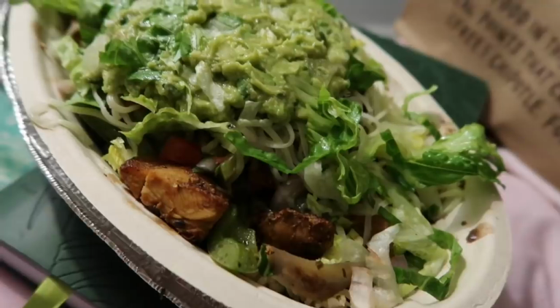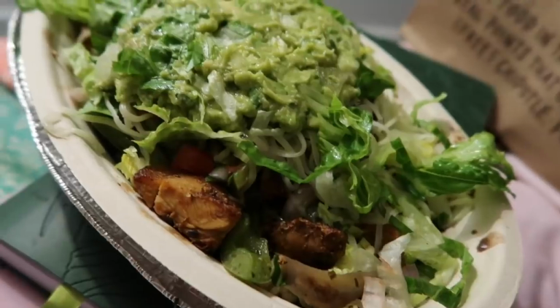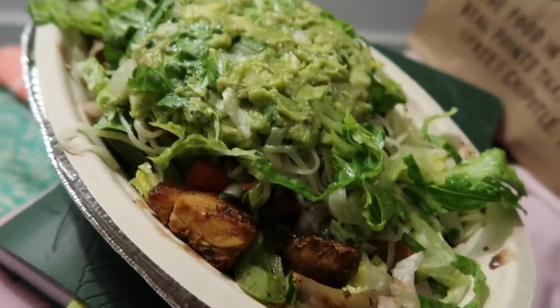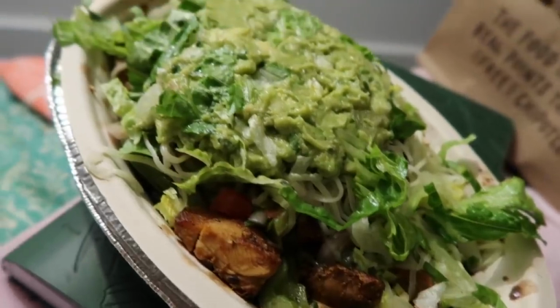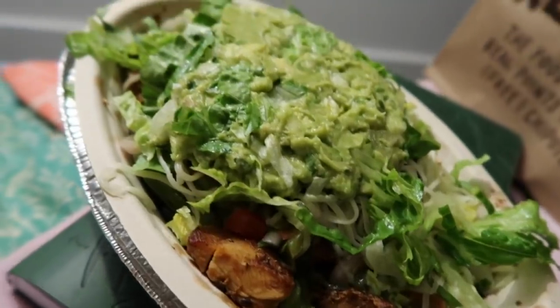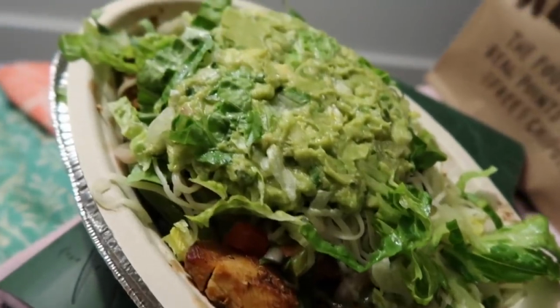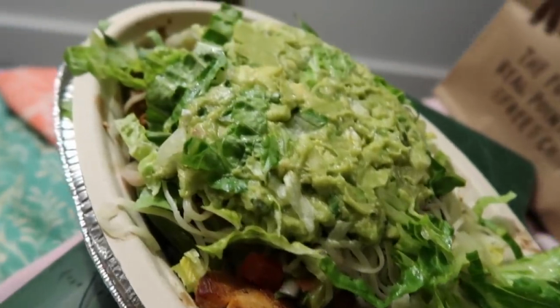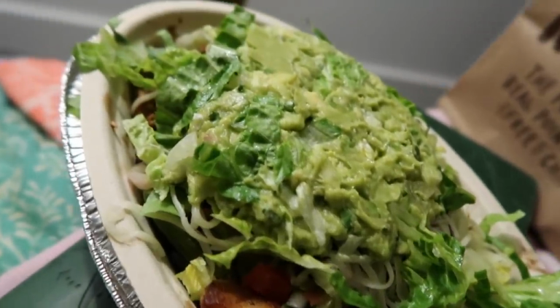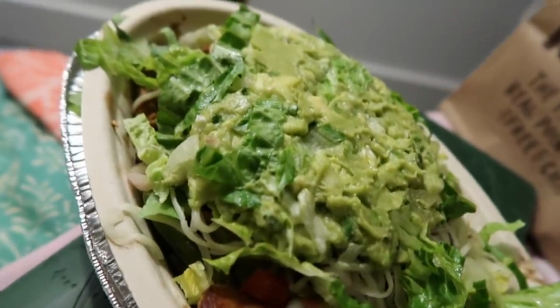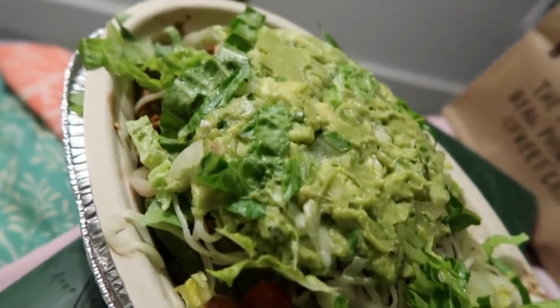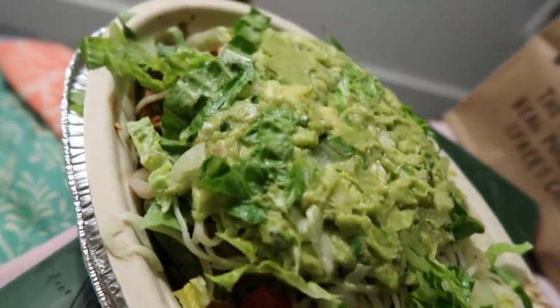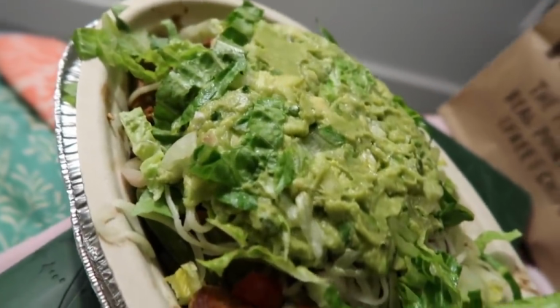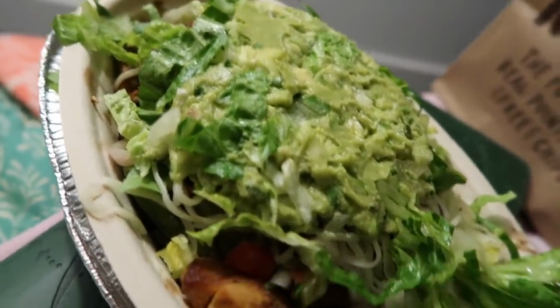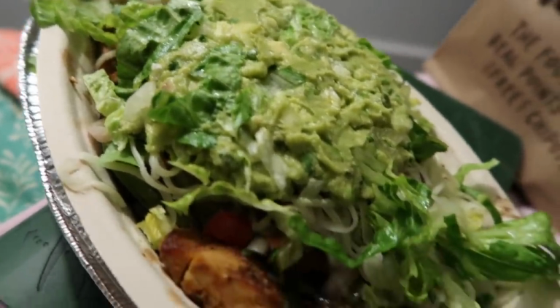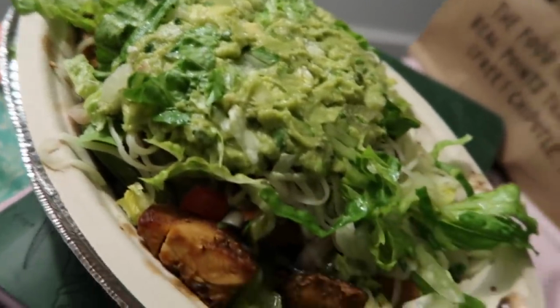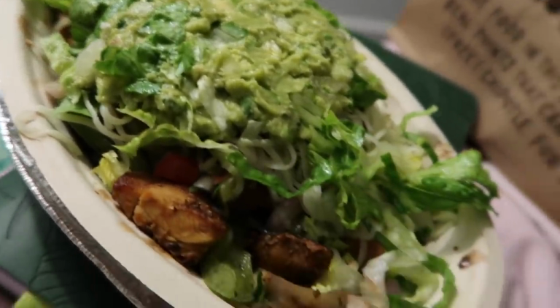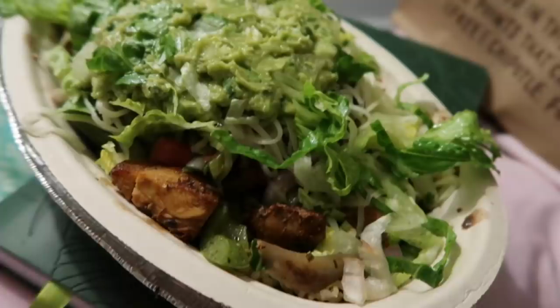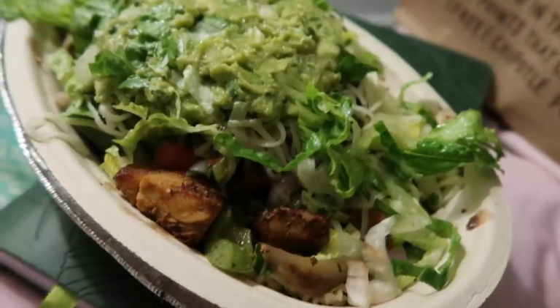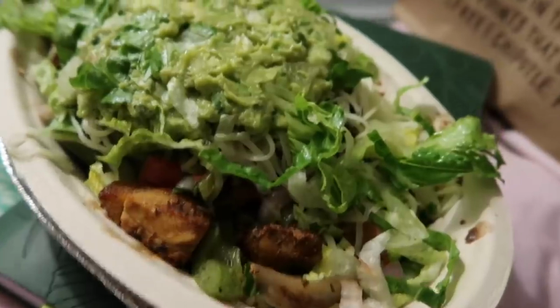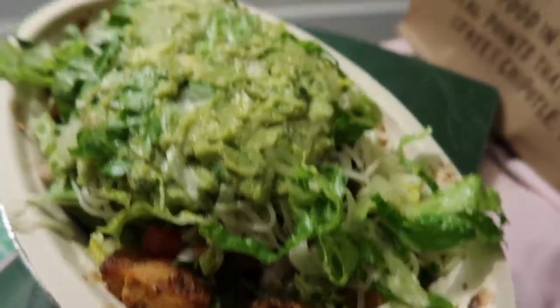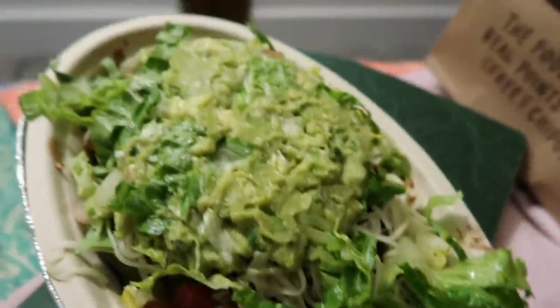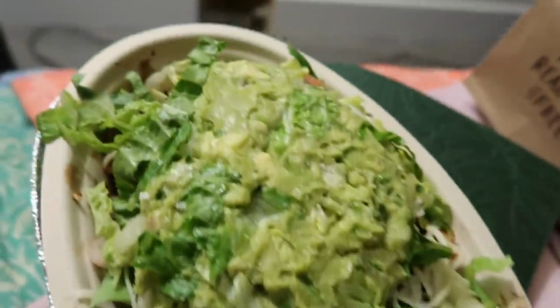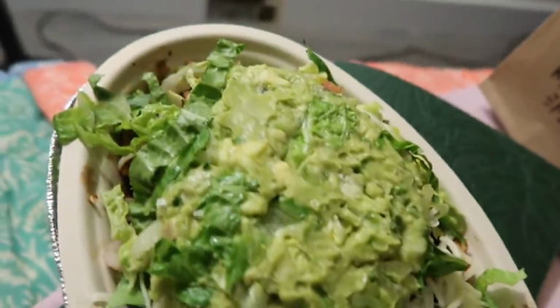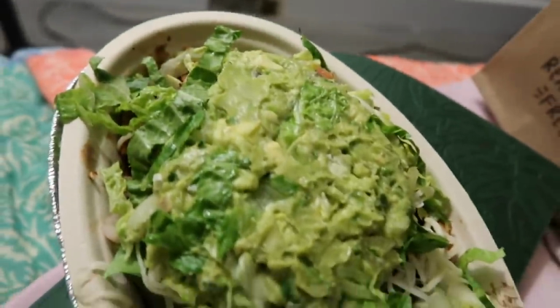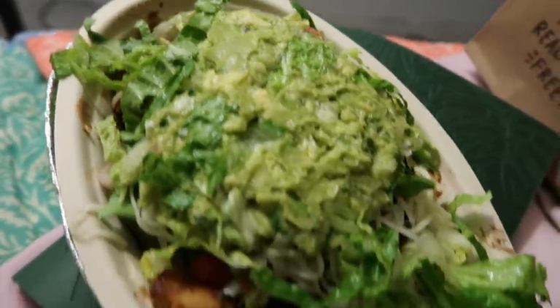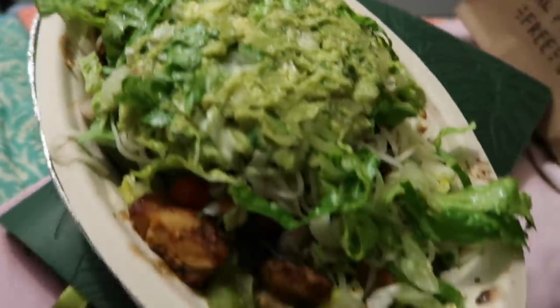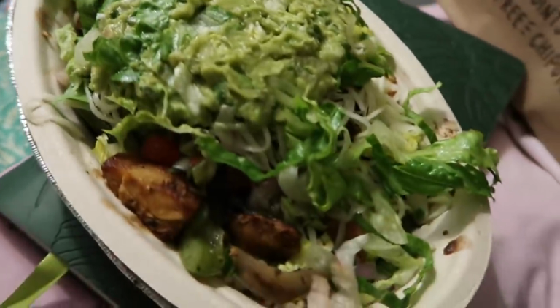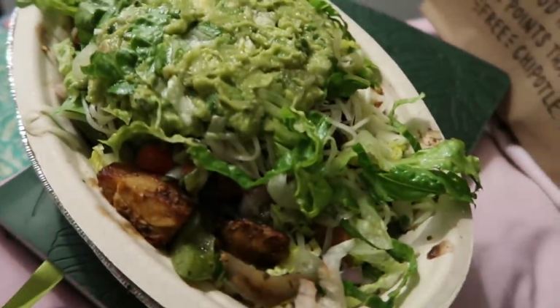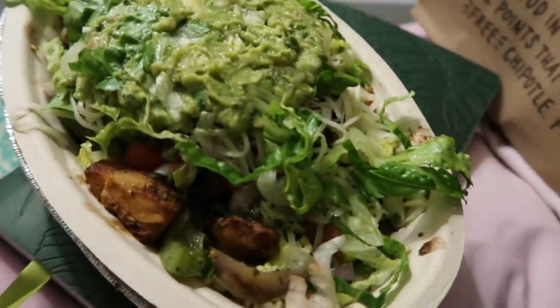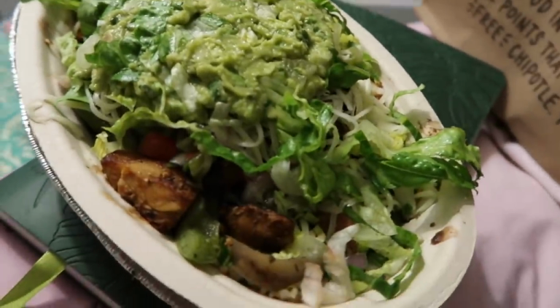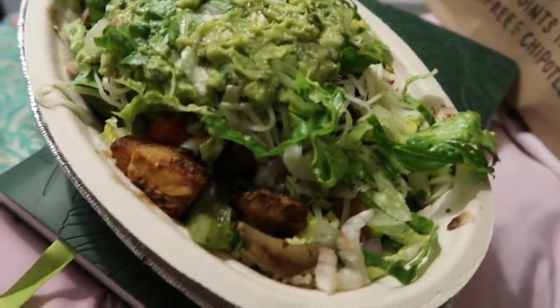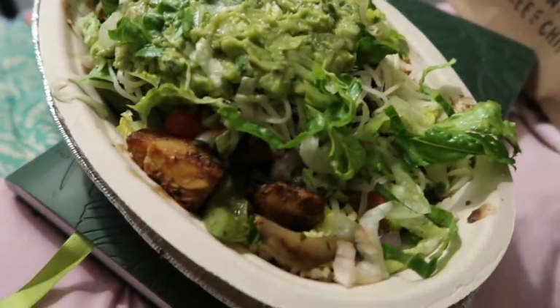Dinner to close out the week is a burrito bowl from Chipotle. I haven't had one of these in forever, so this is gonna hit the spot.